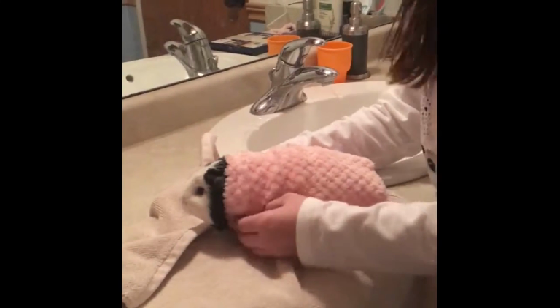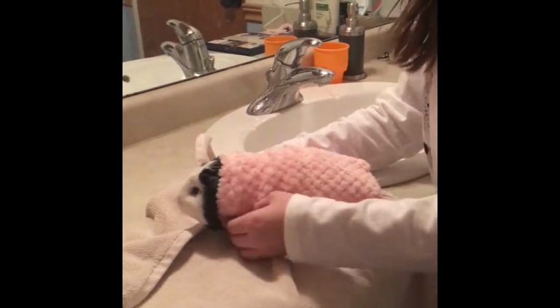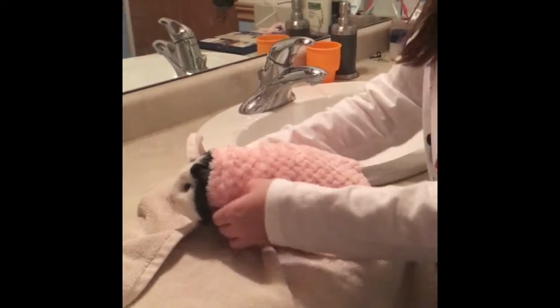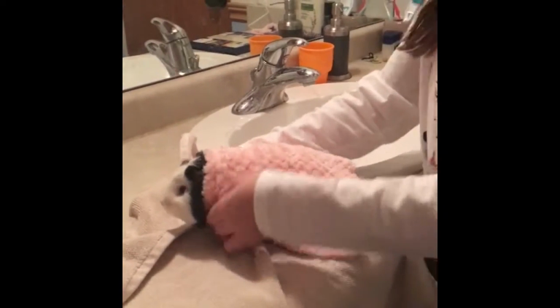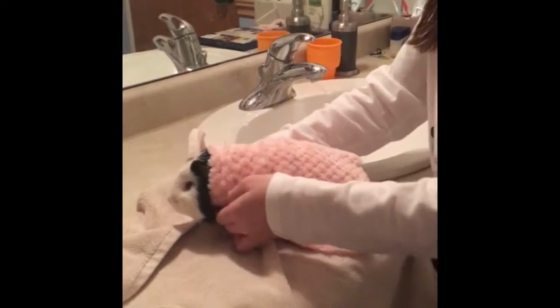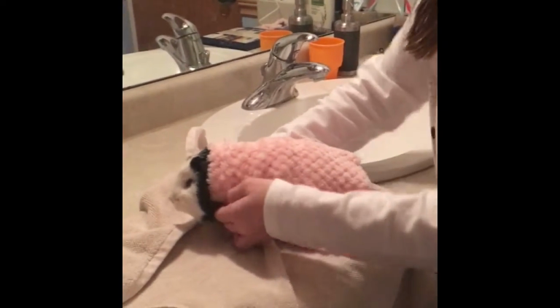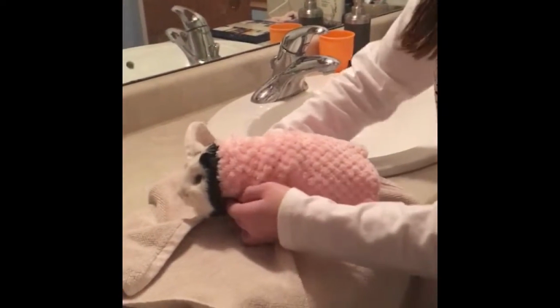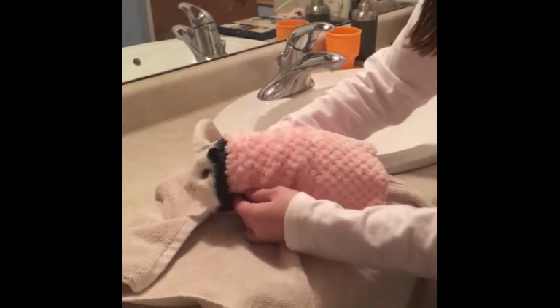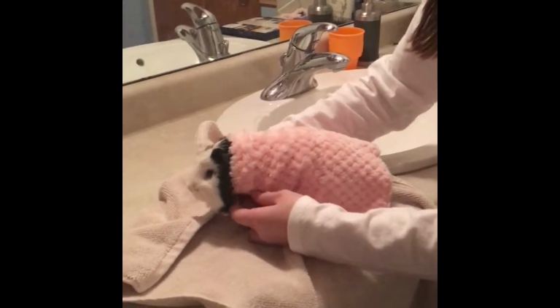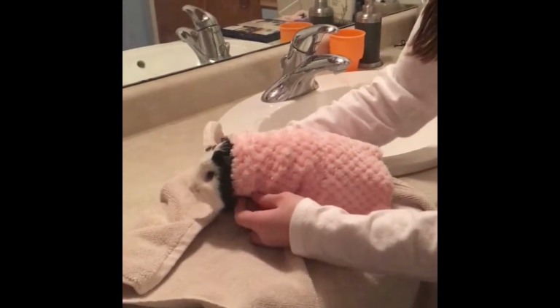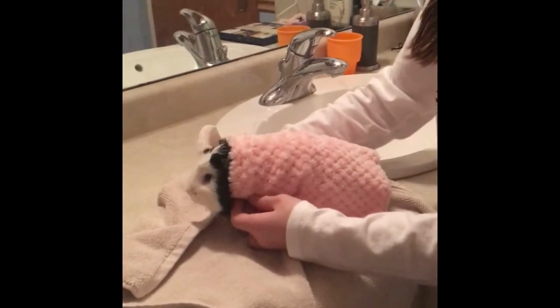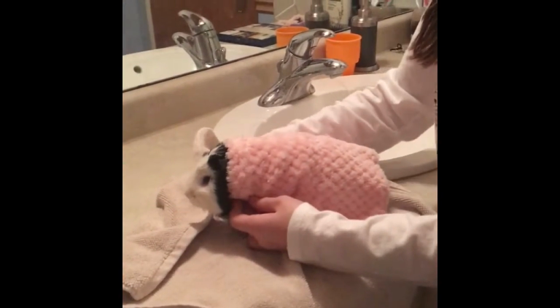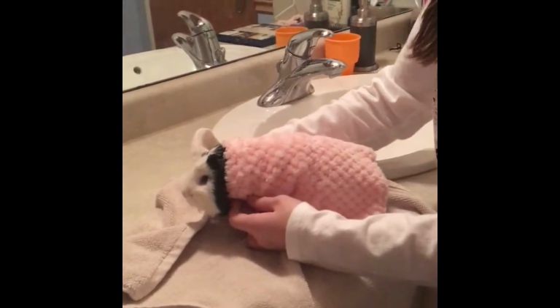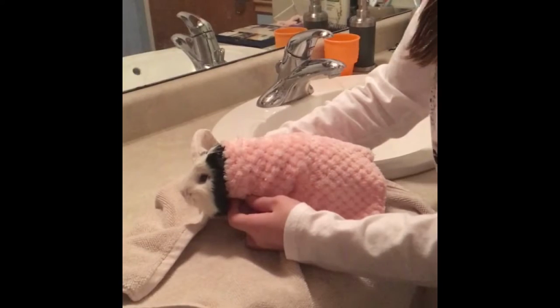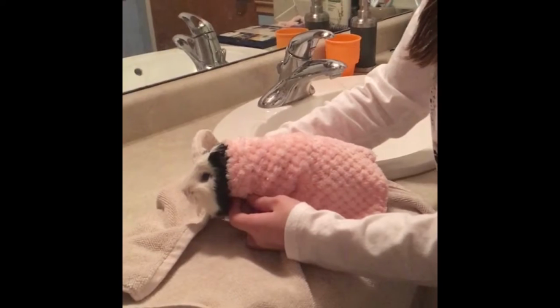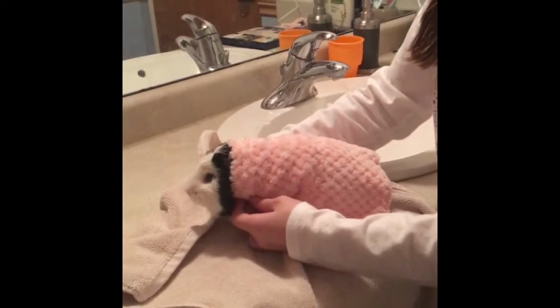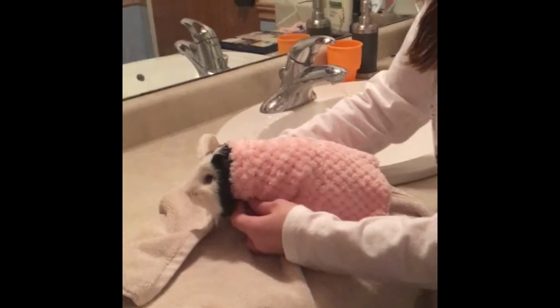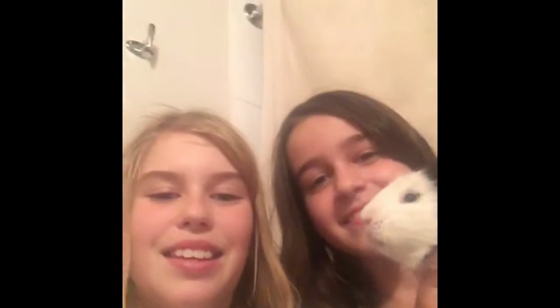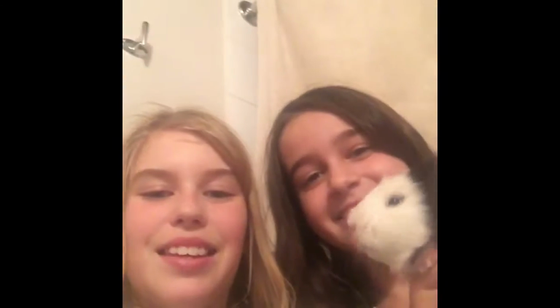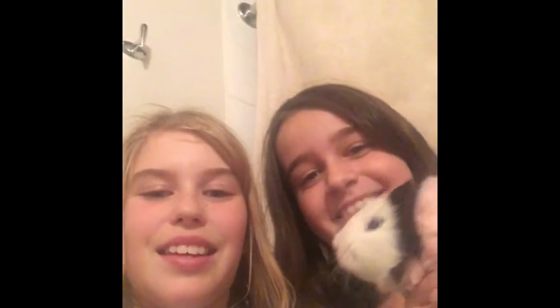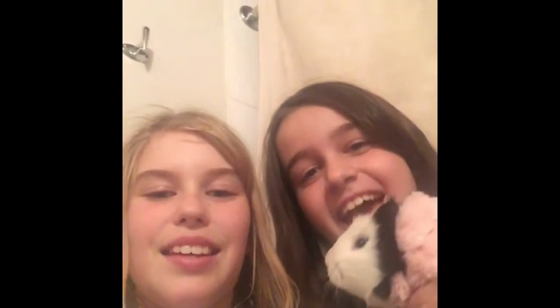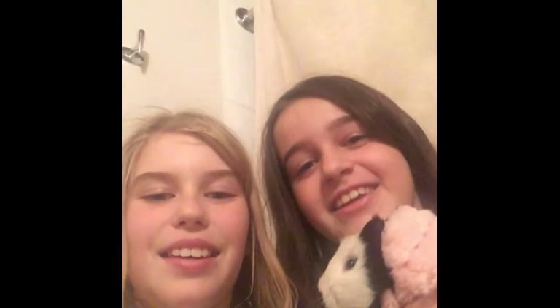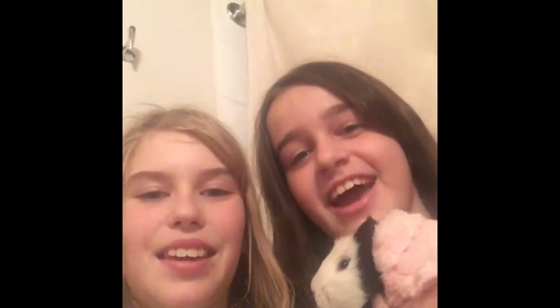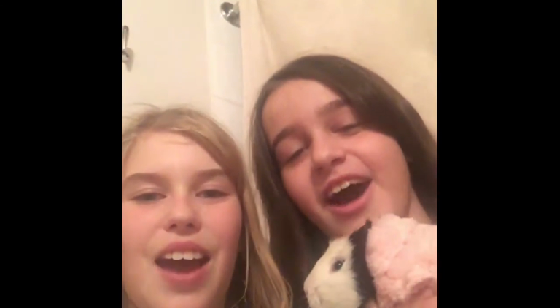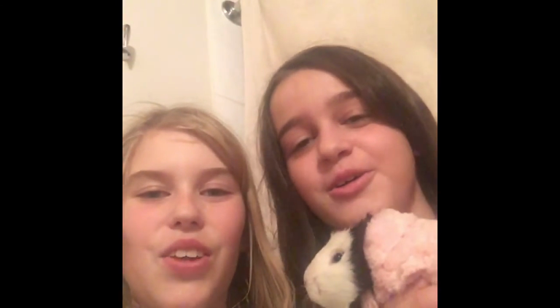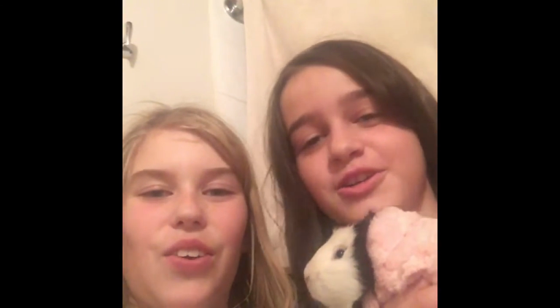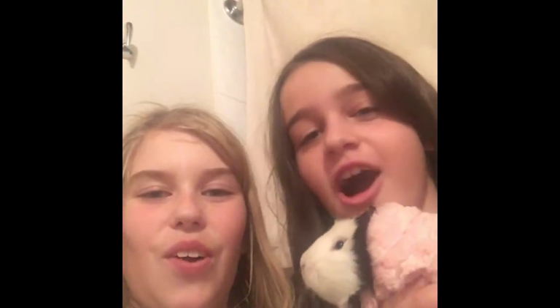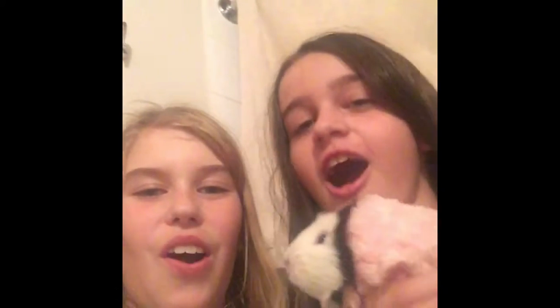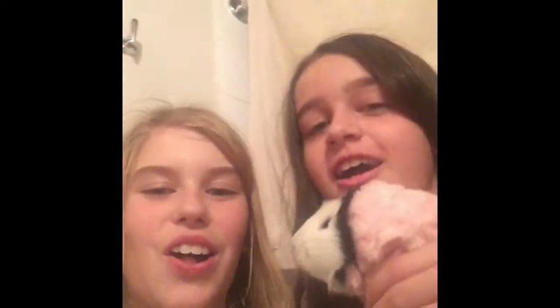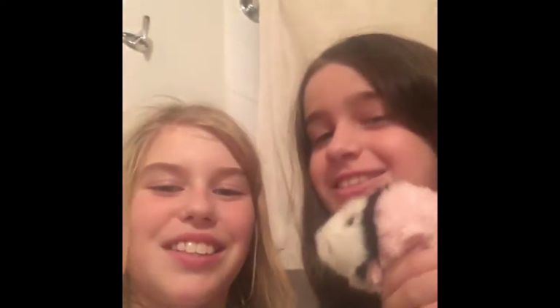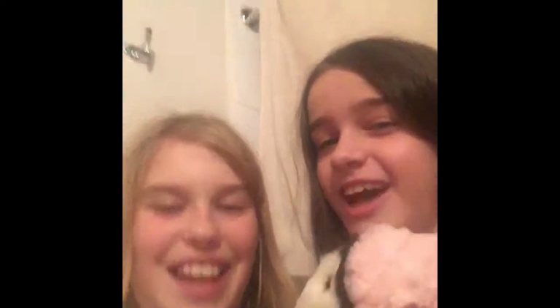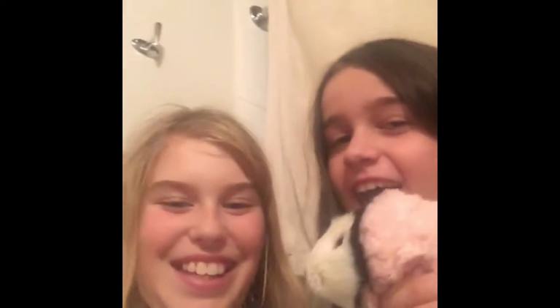Now put the robe on your guinea pig and you're all done!